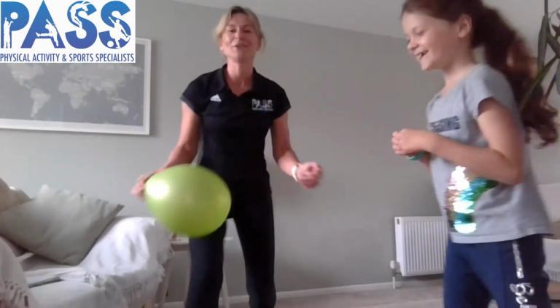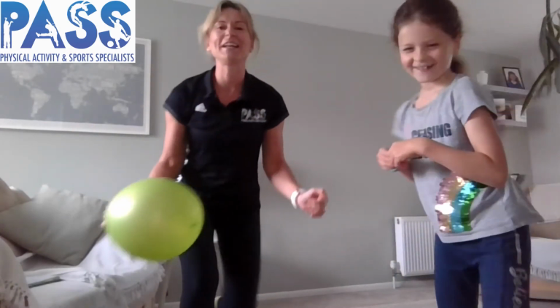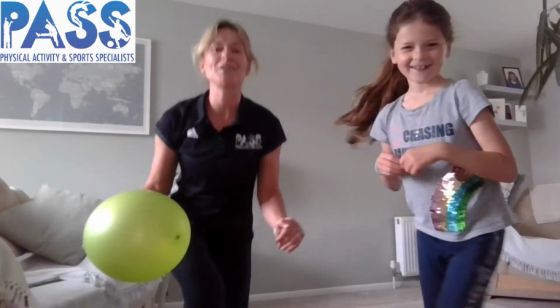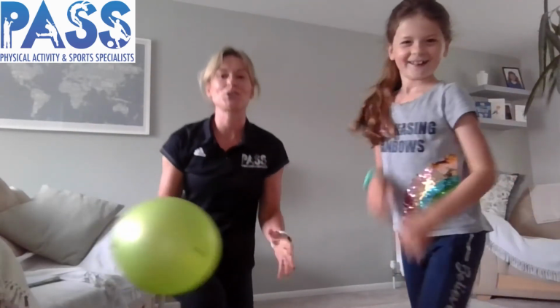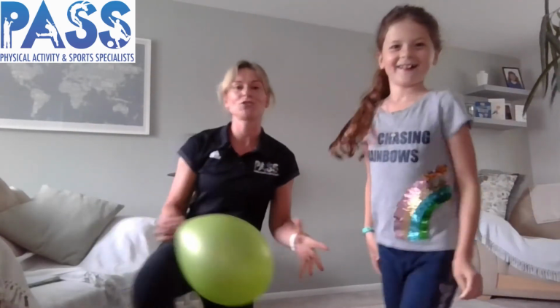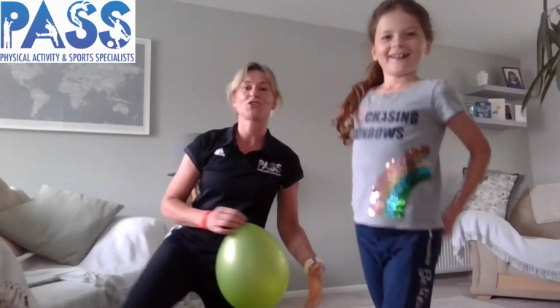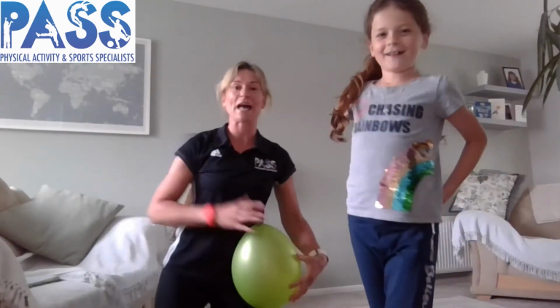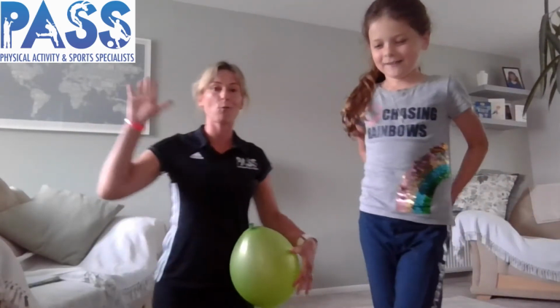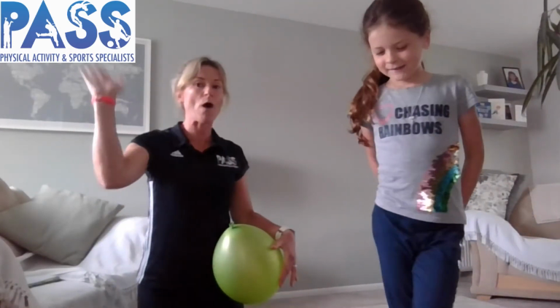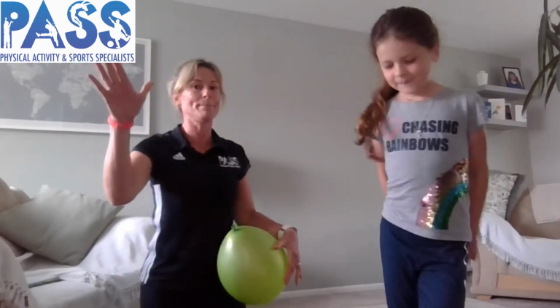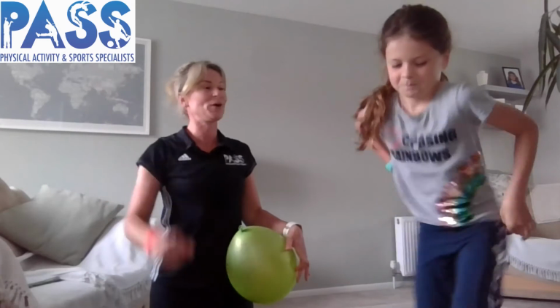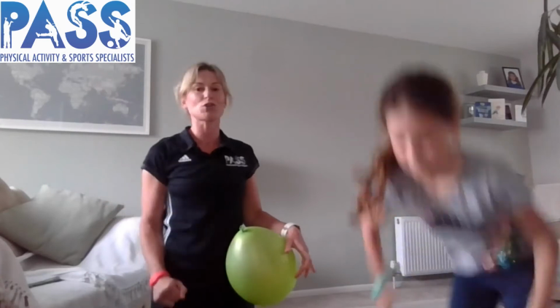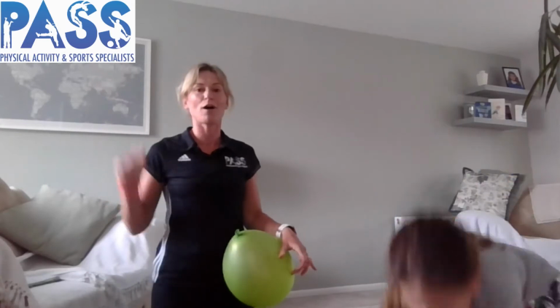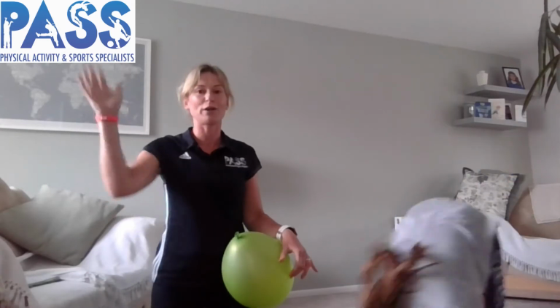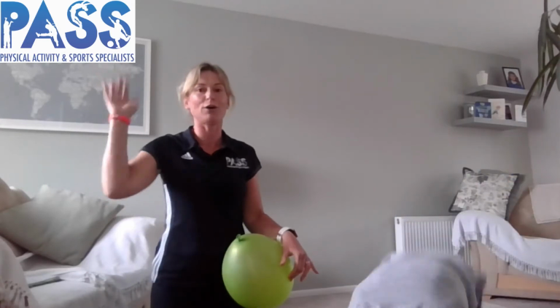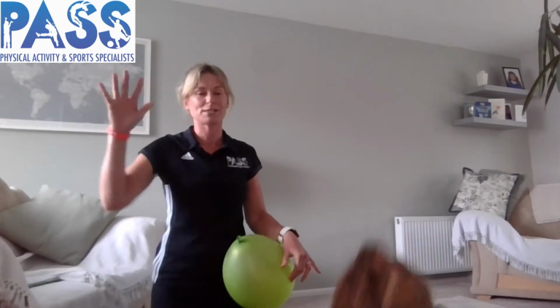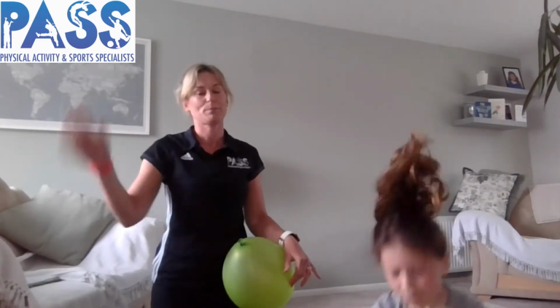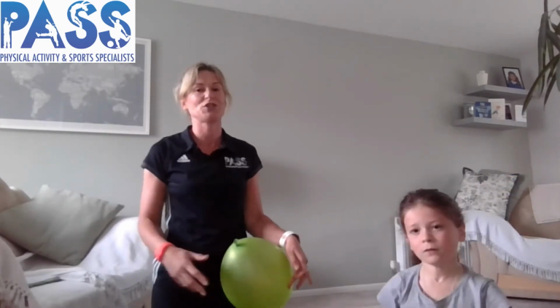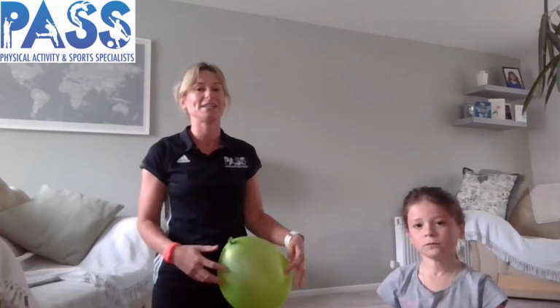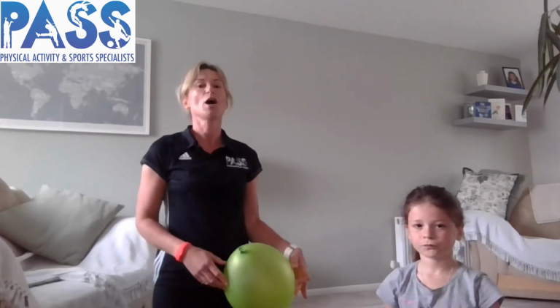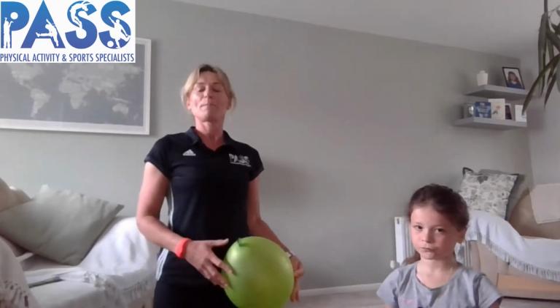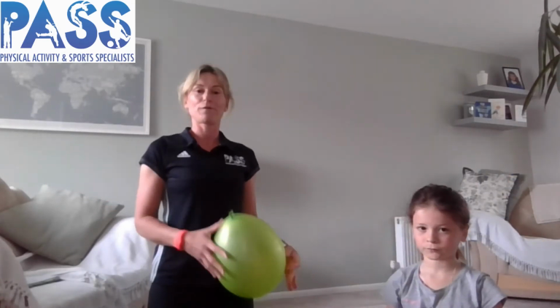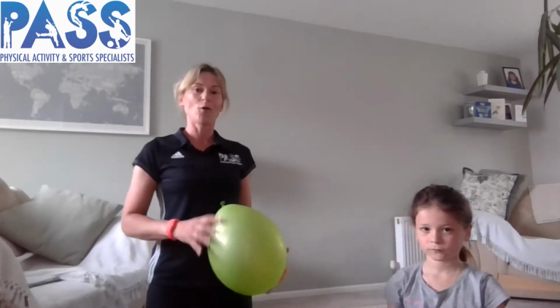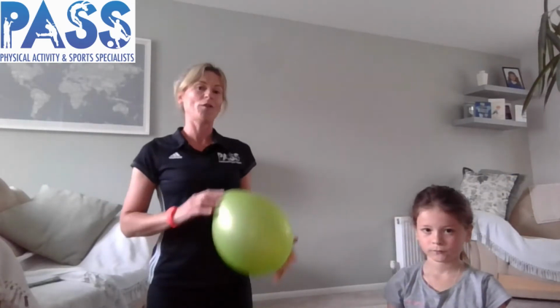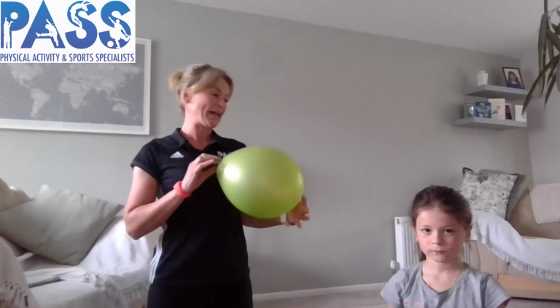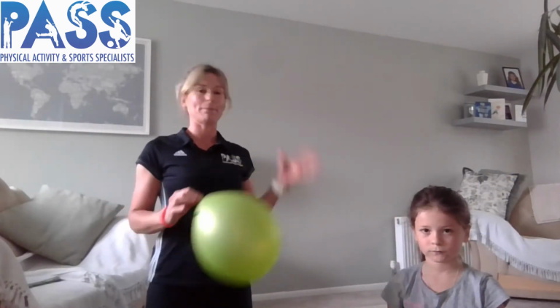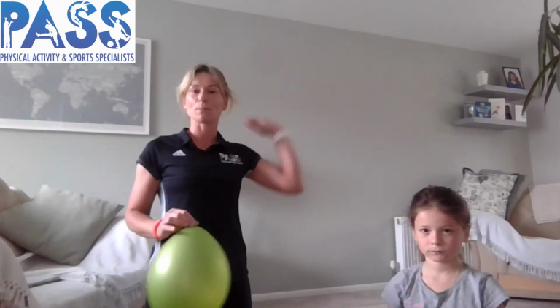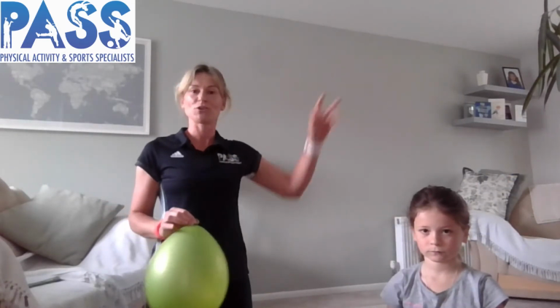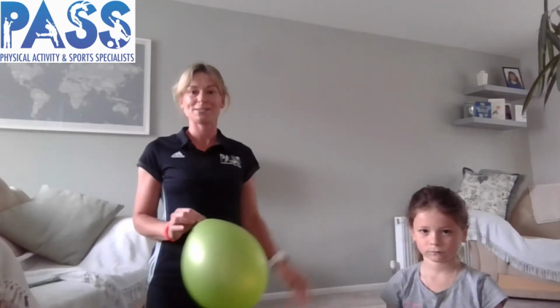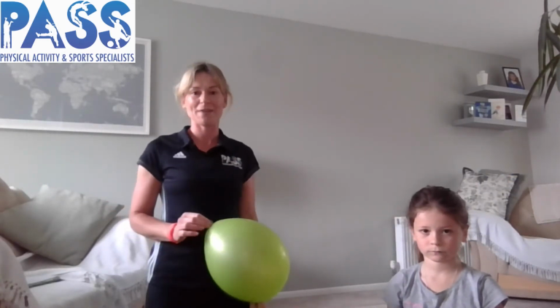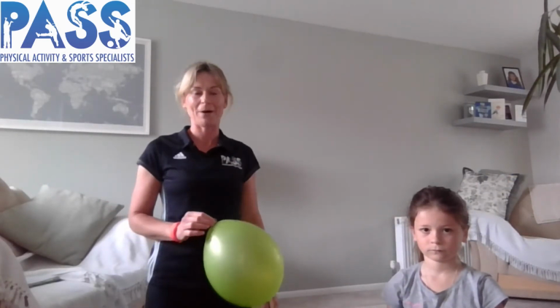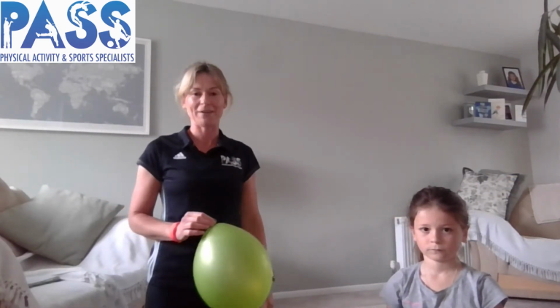Encourage the children to have just one push before they attempt to push the balloon to their partner, rather than lots of pushes.